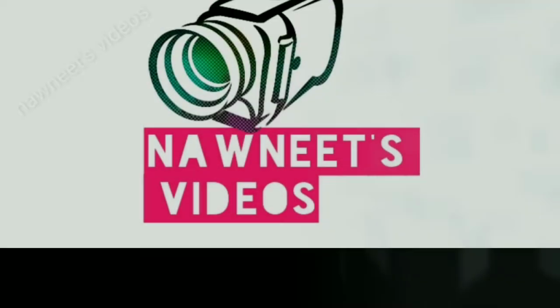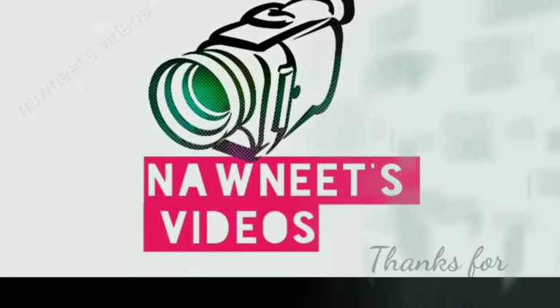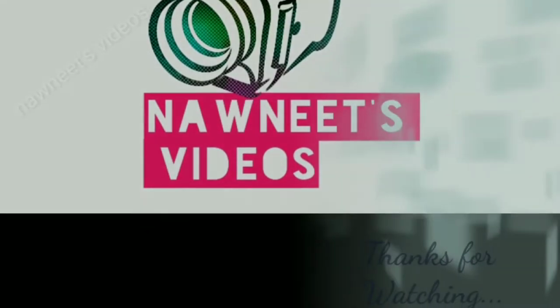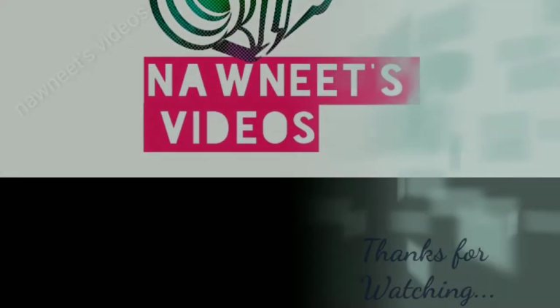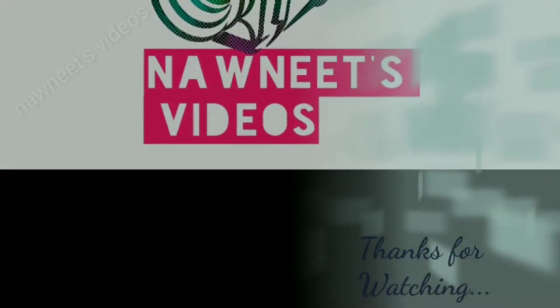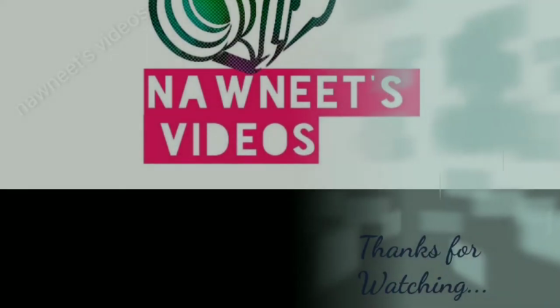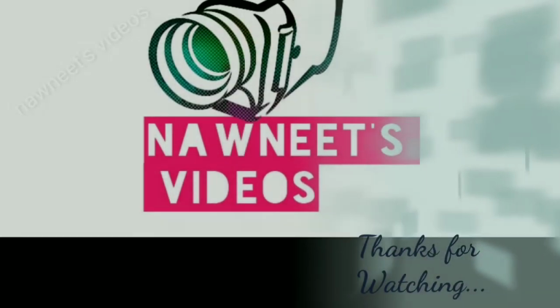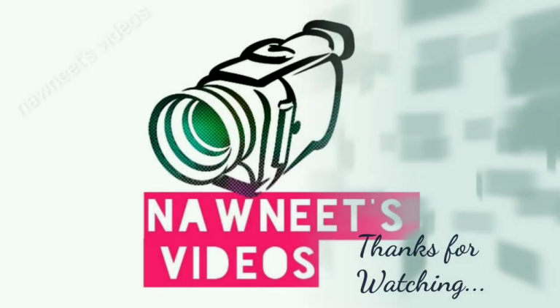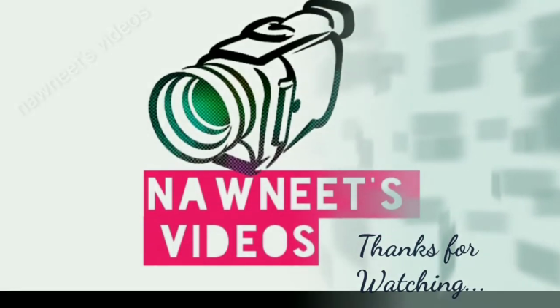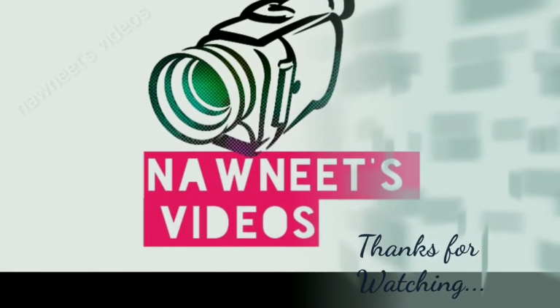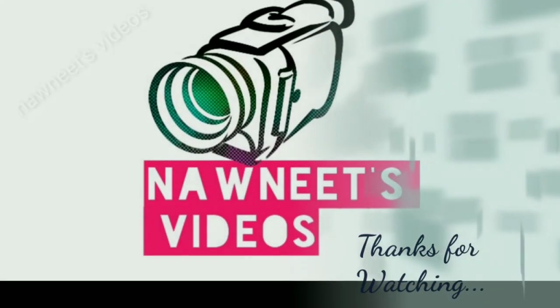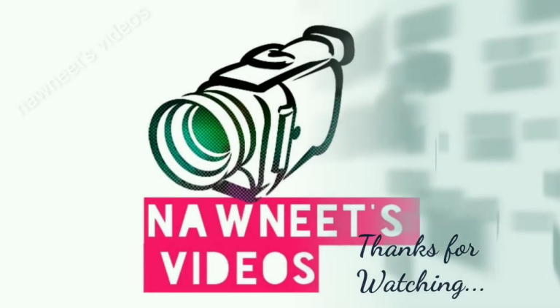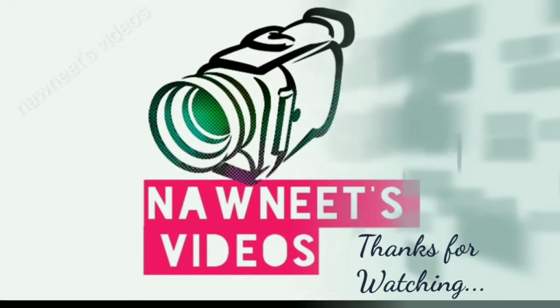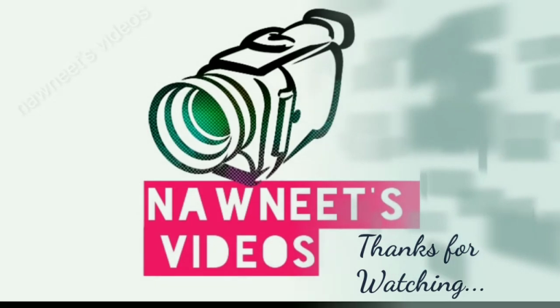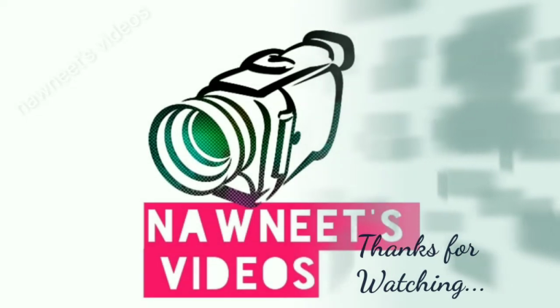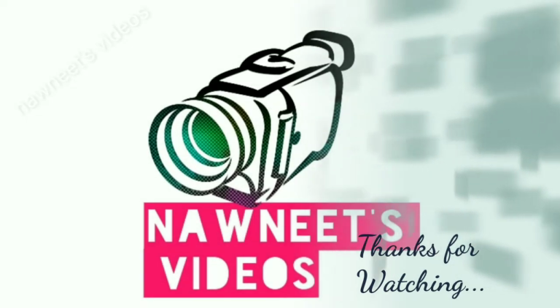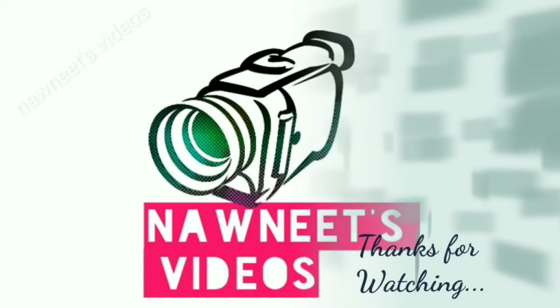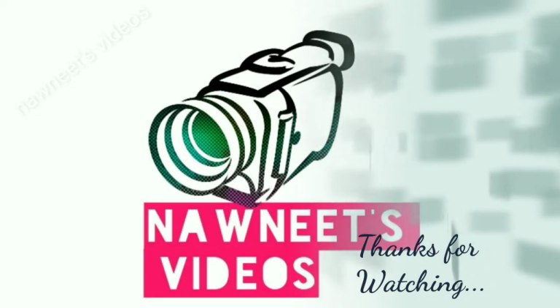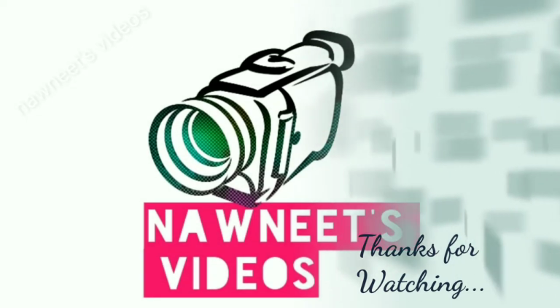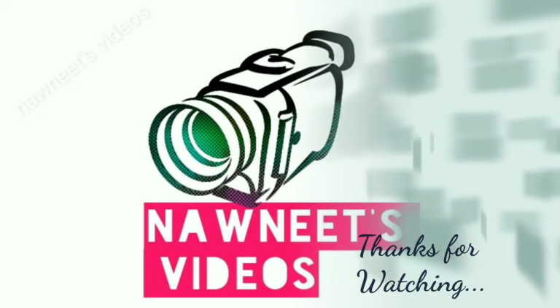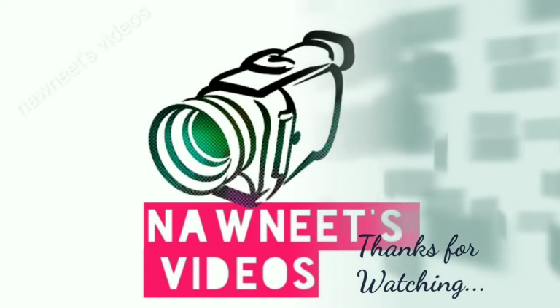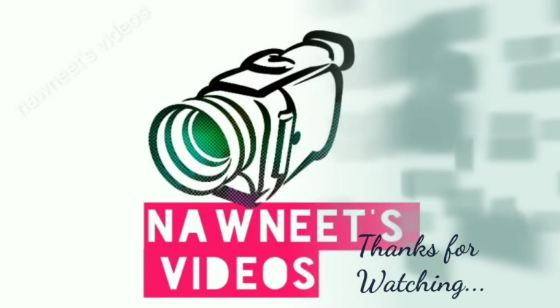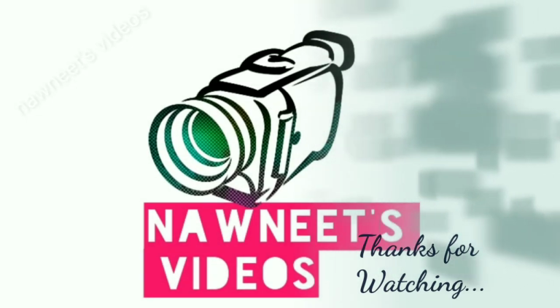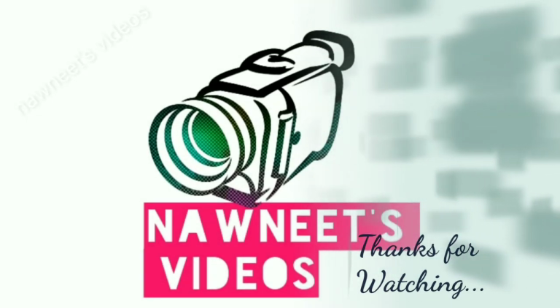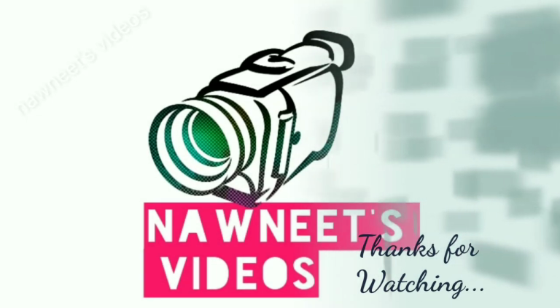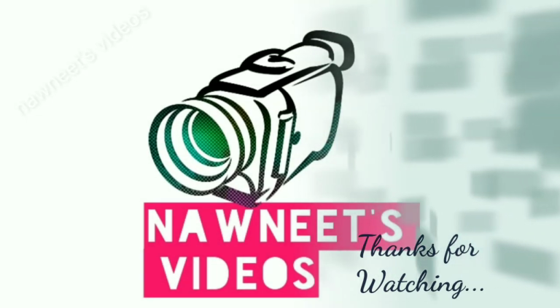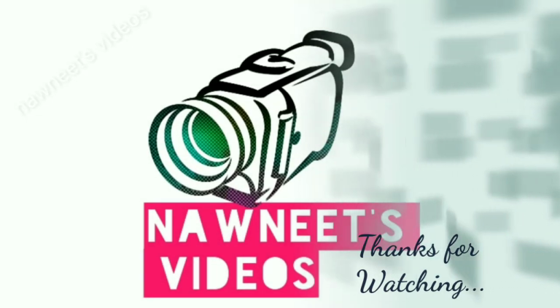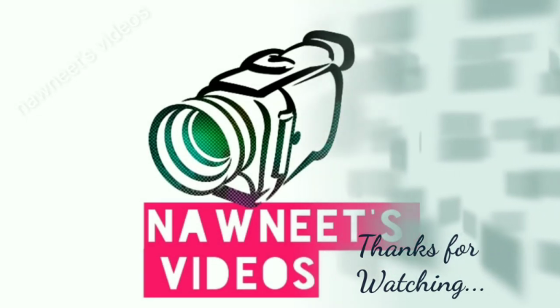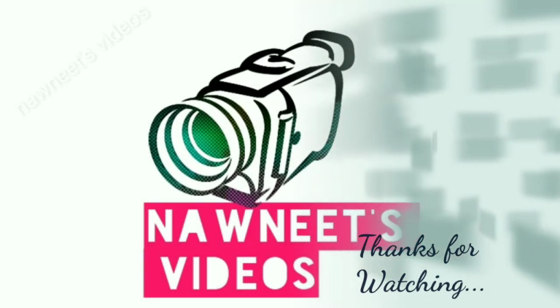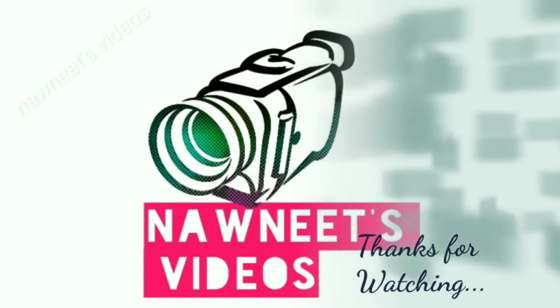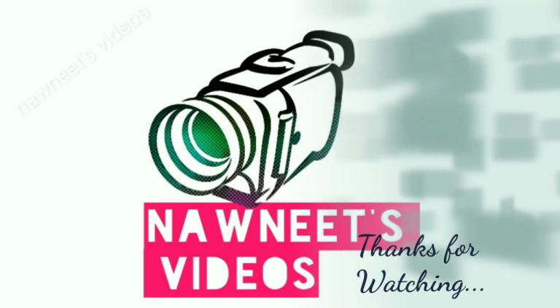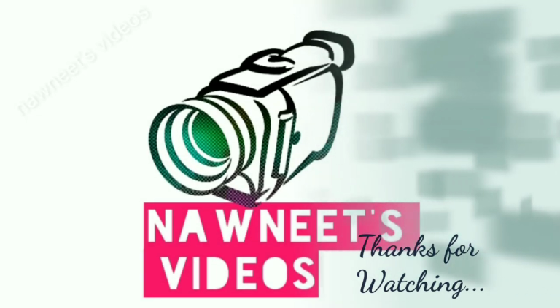If you liked the video, do like, share, comment, and don't forget to subscribe to Monique's videos. Thanks for watching, we'll be back soon with a new topic.